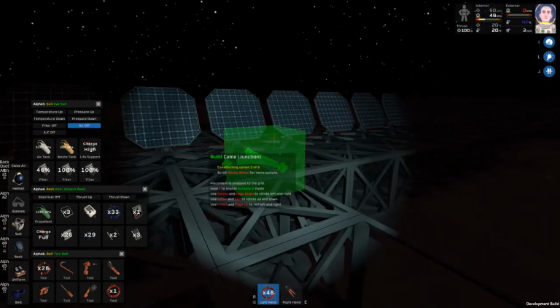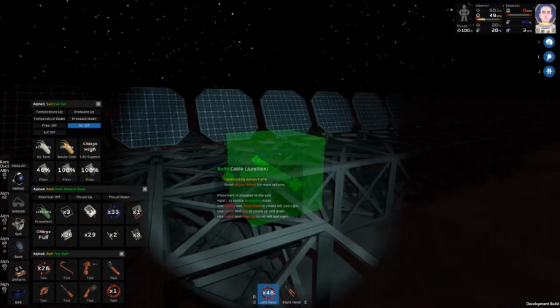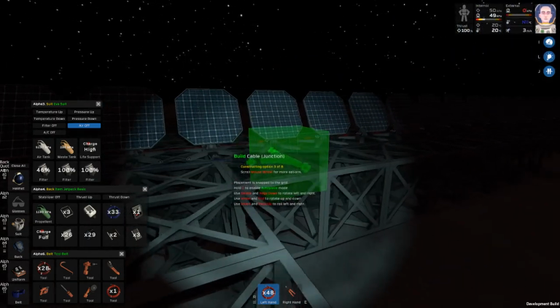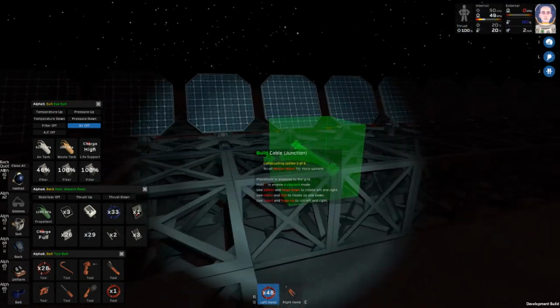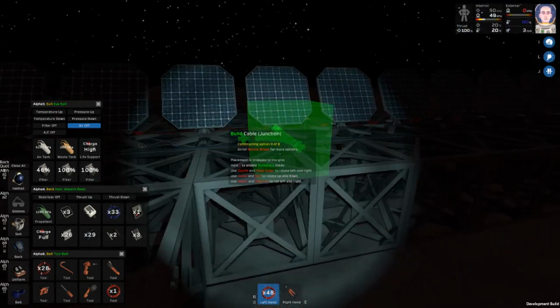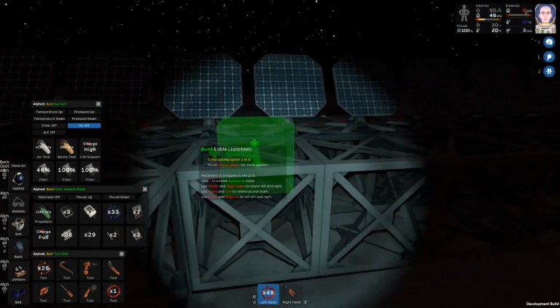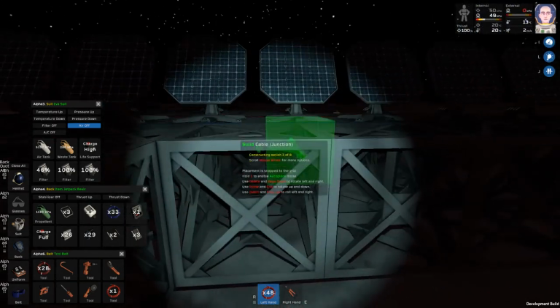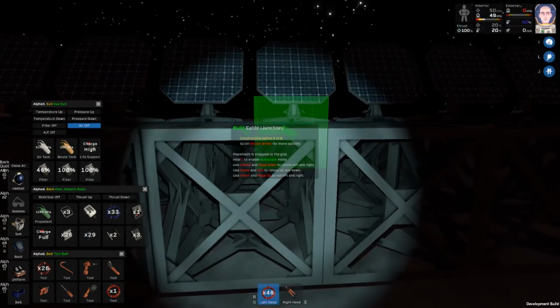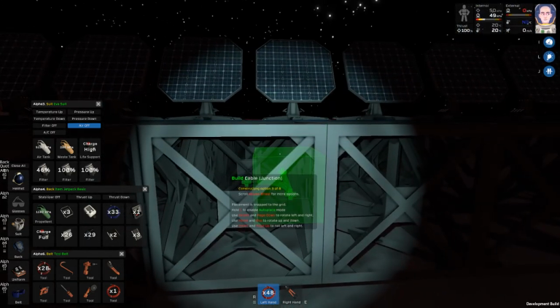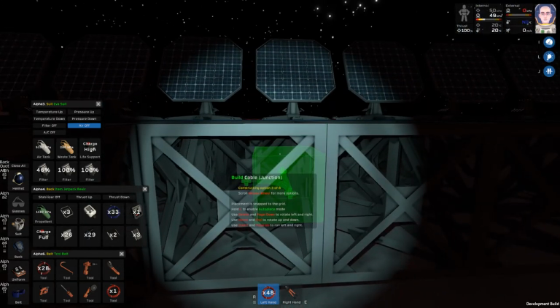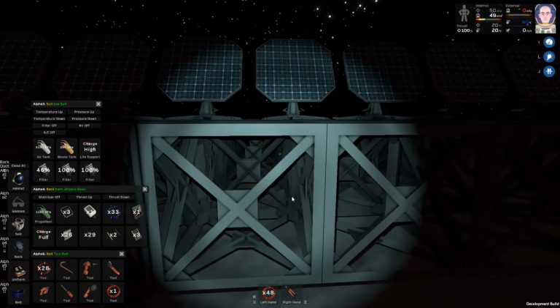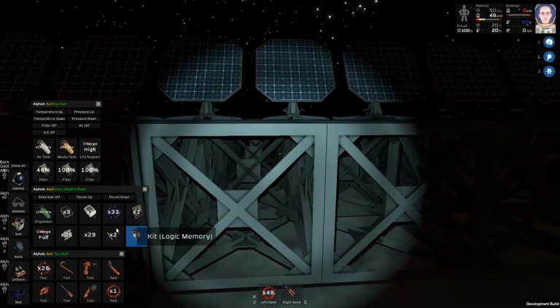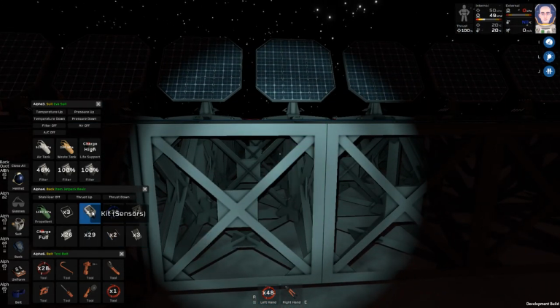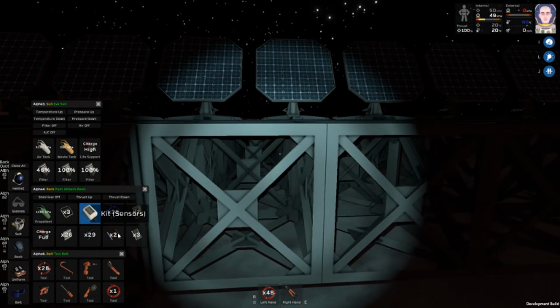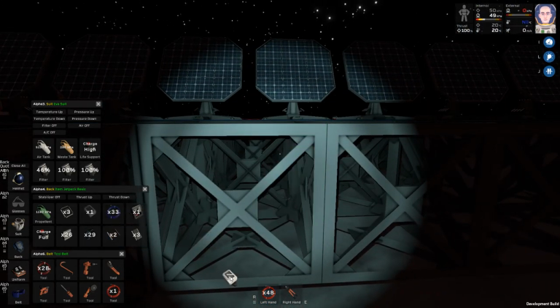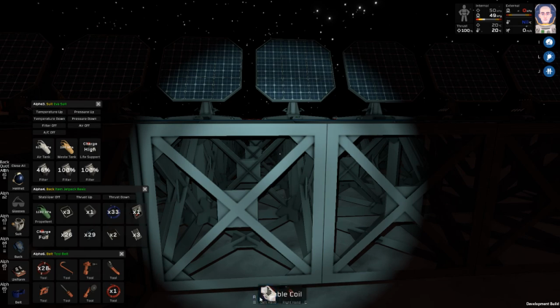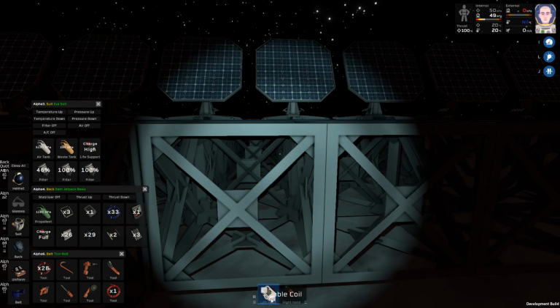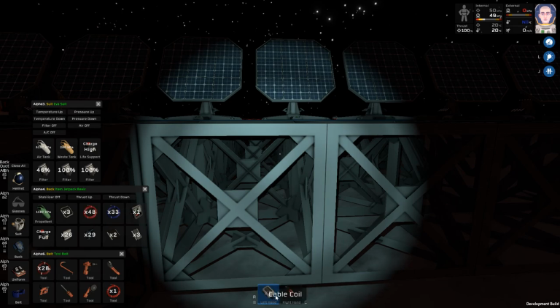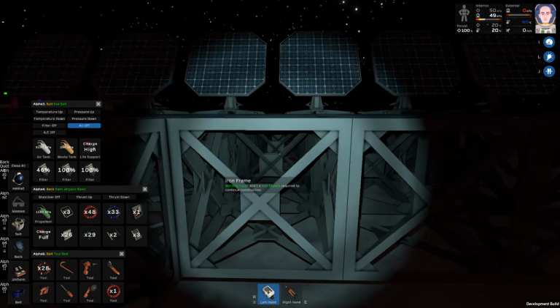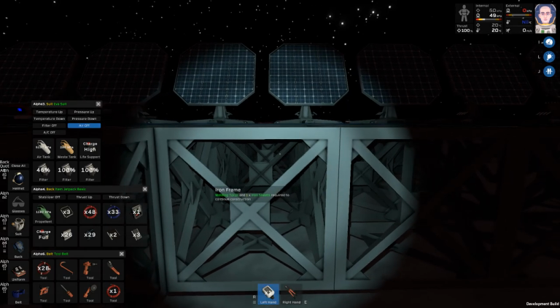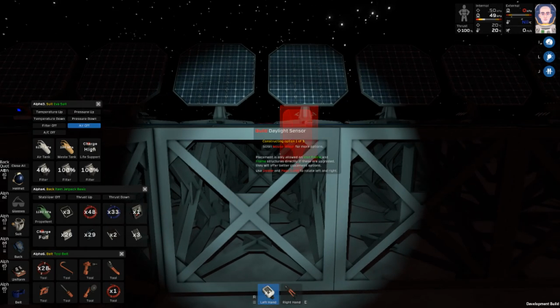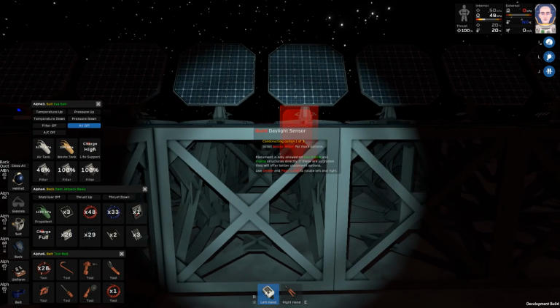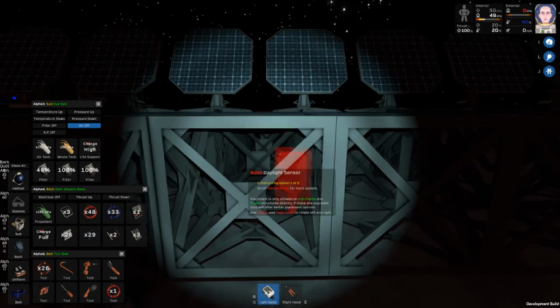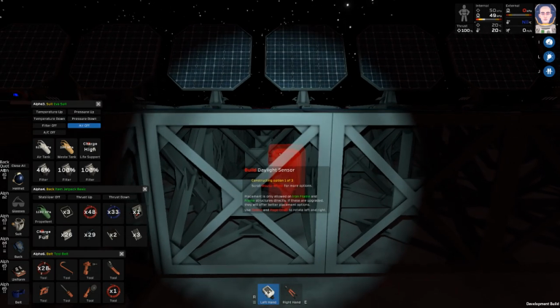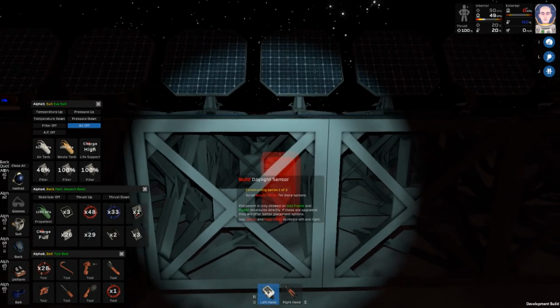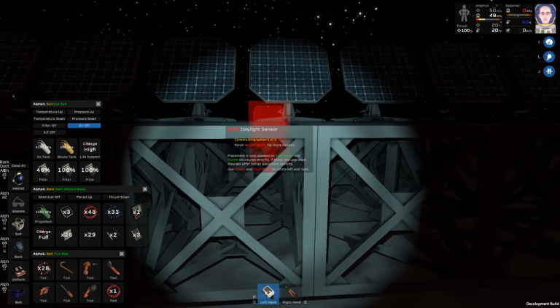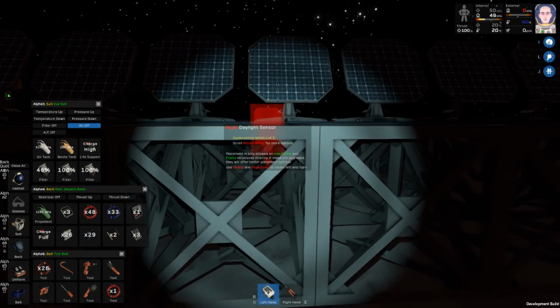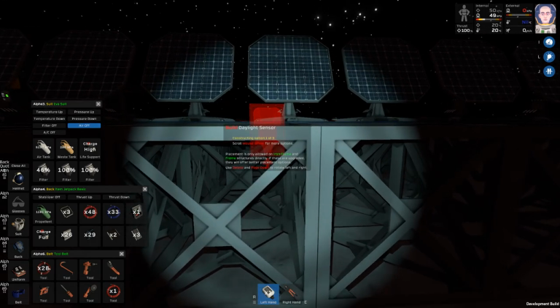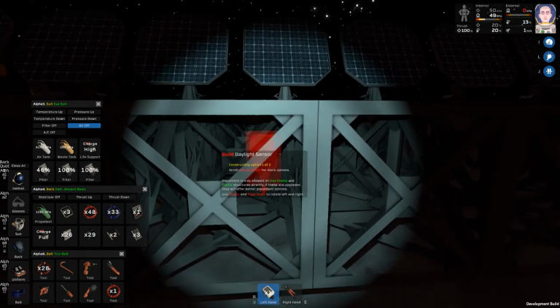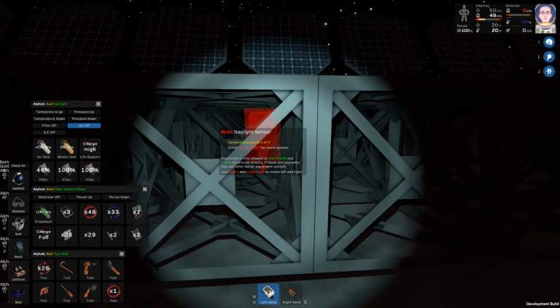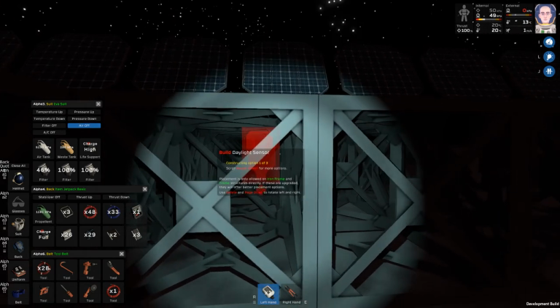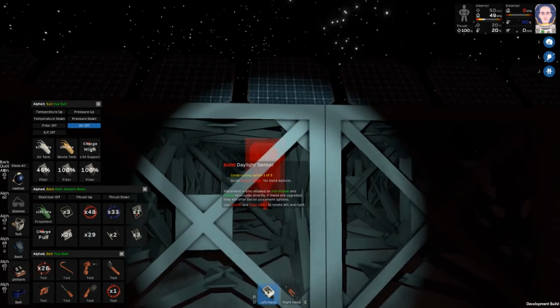So this thing needs to be — the sensor — let's actually put this down first. I need to place this daylight sensor down first, and it needs to face the right direction.